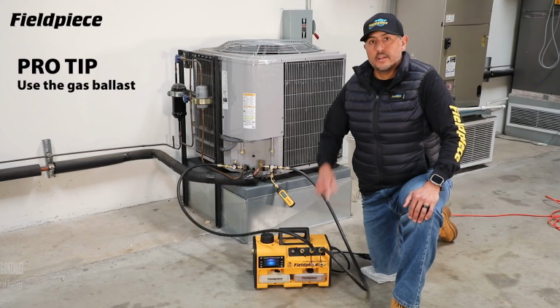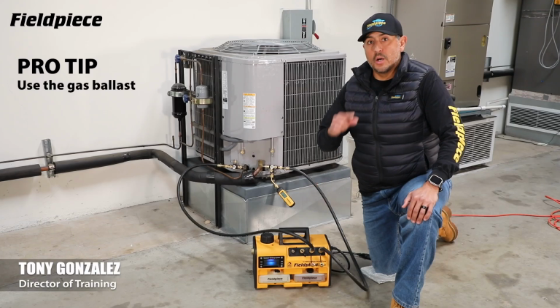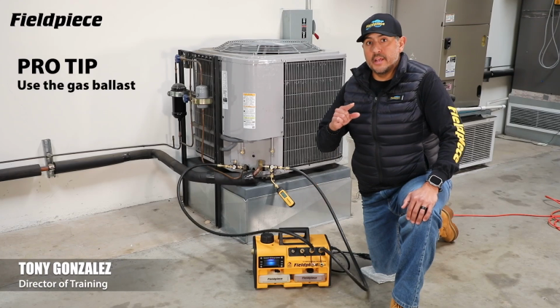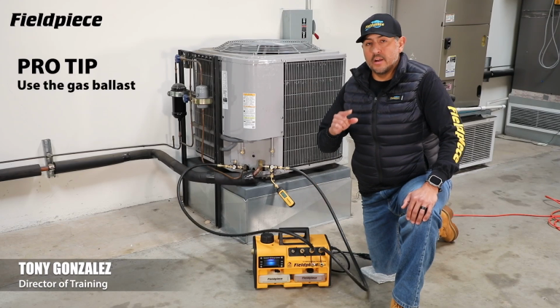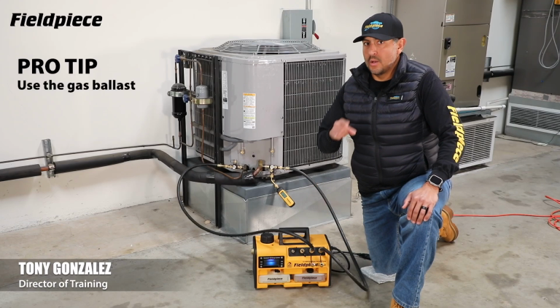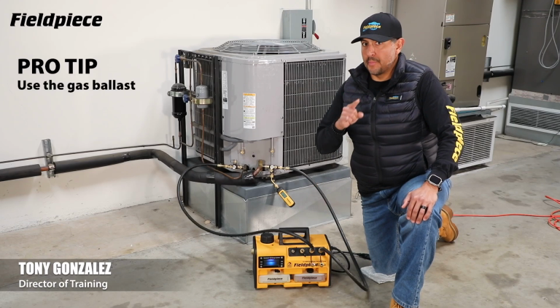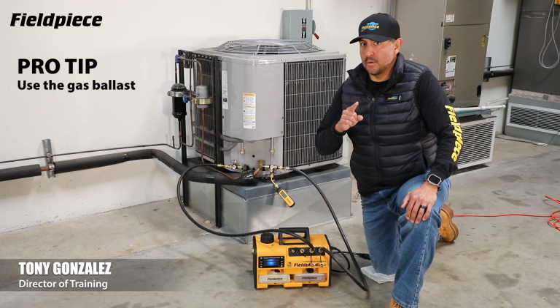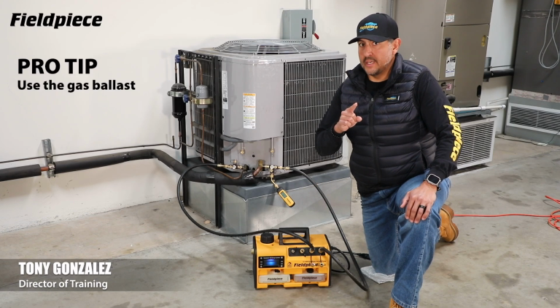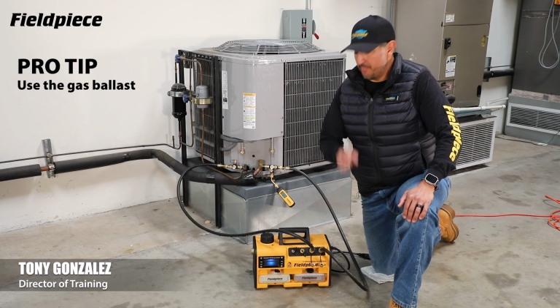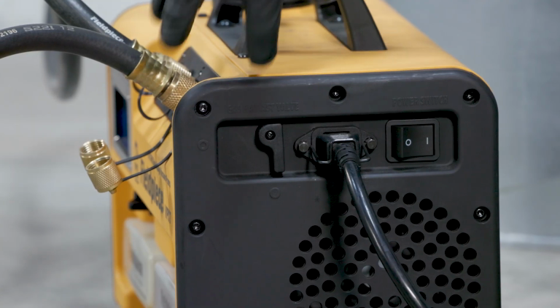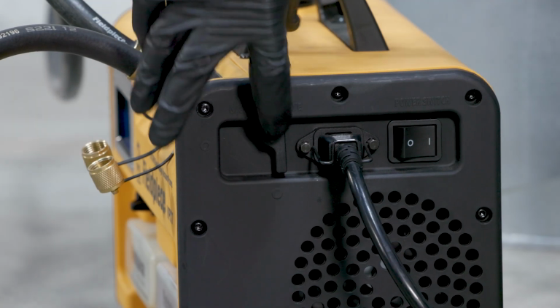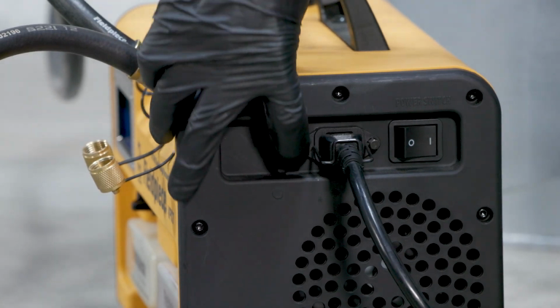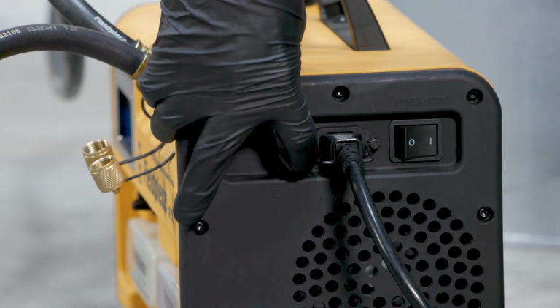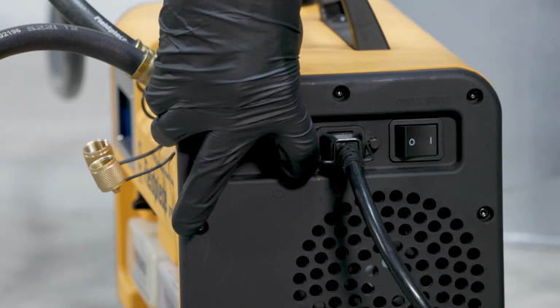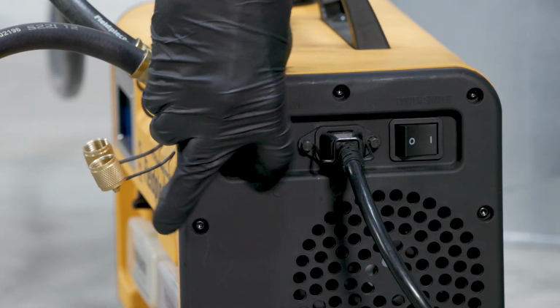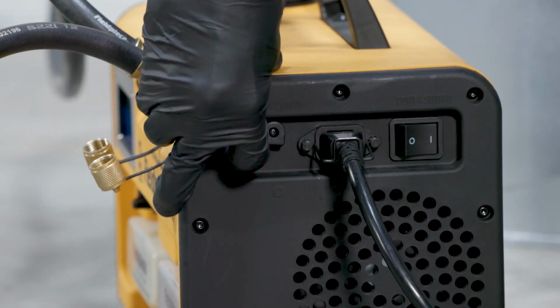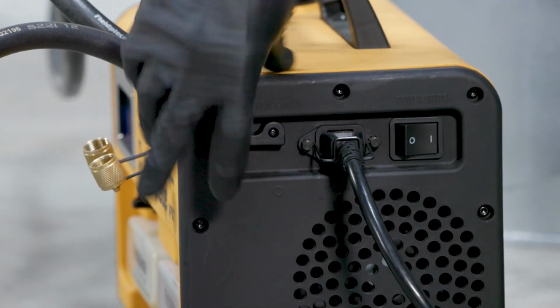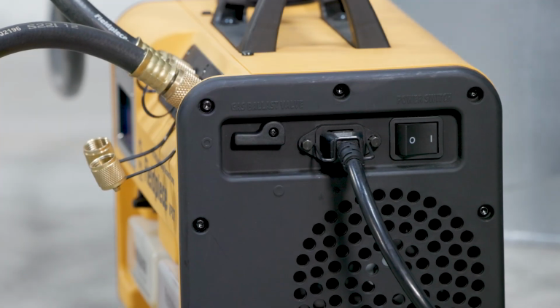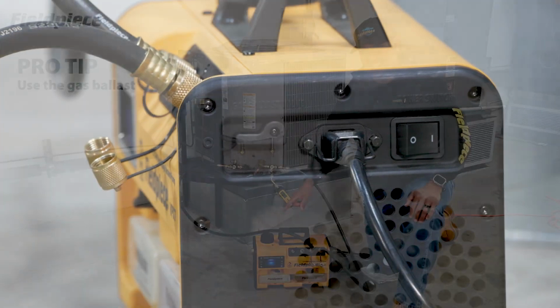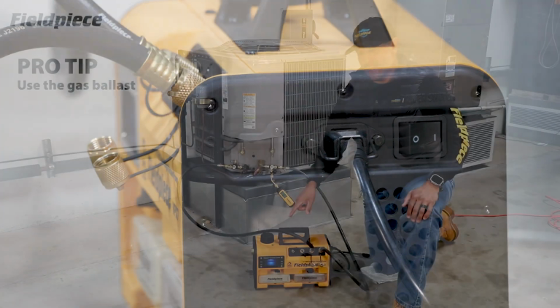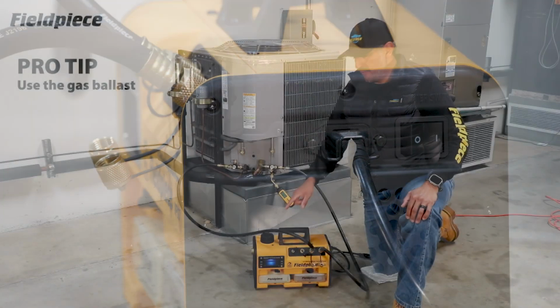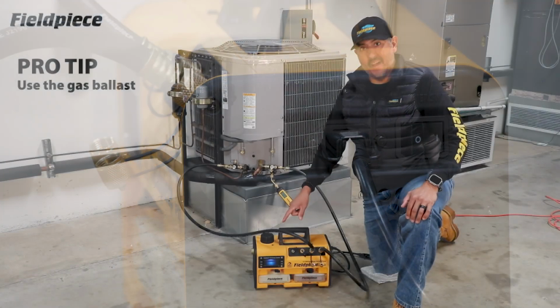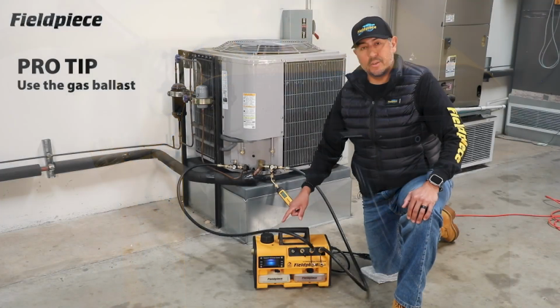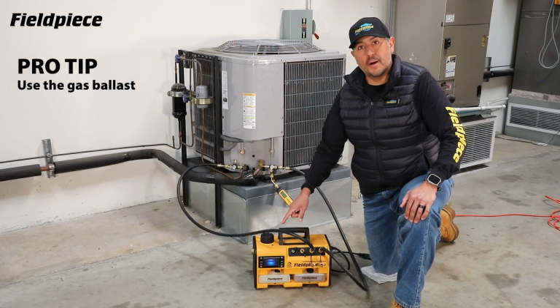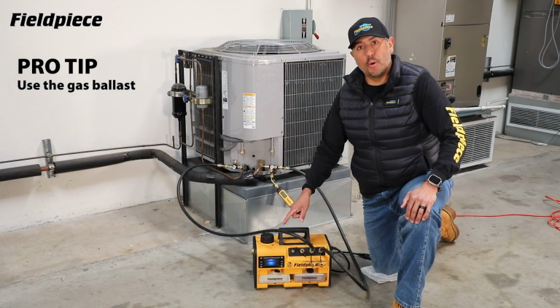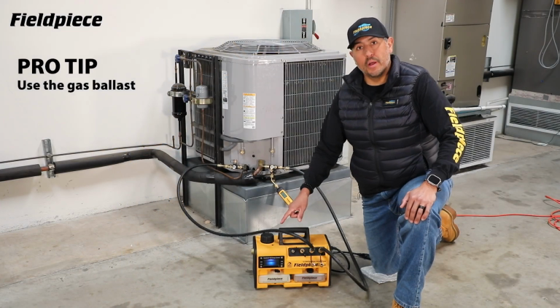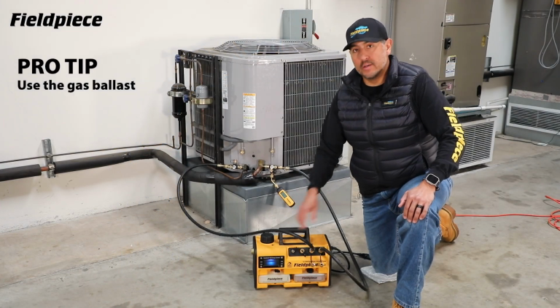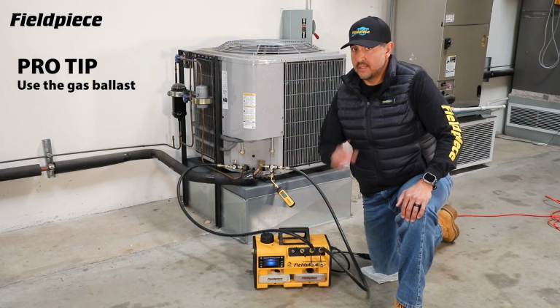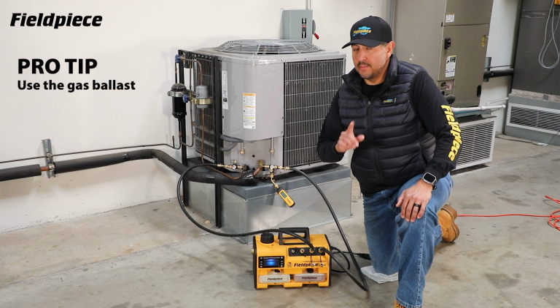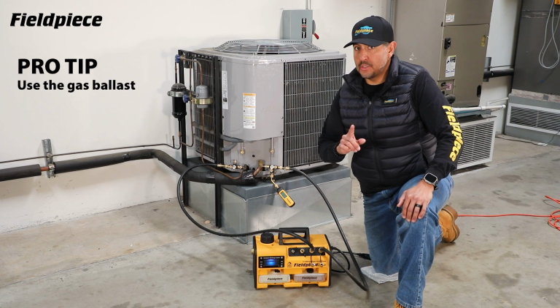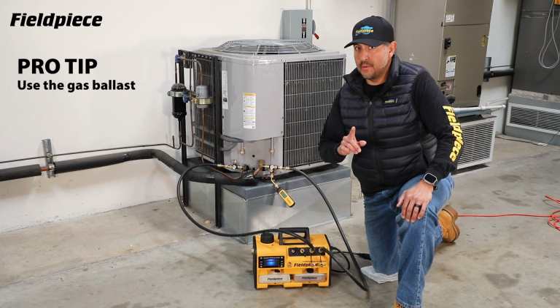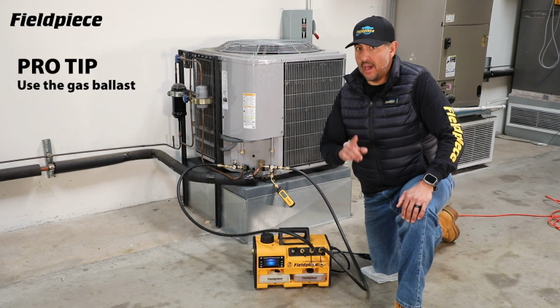Tony here with a pro tip. Use the gas ballast to extend the life of your vacuum pump oil. Let me show you how.